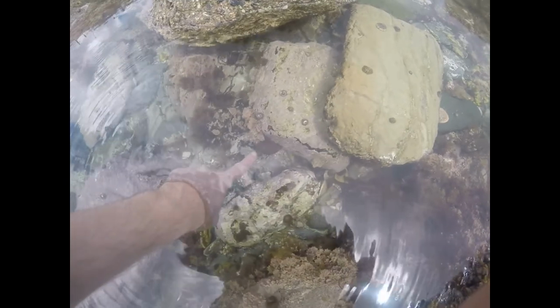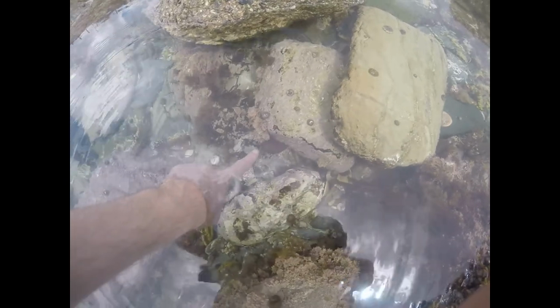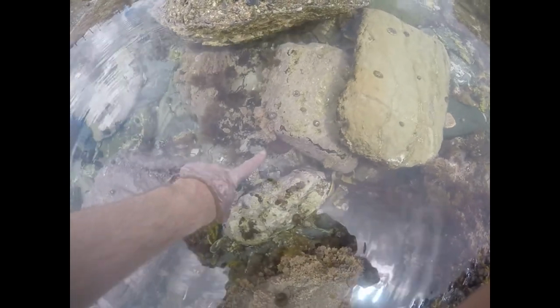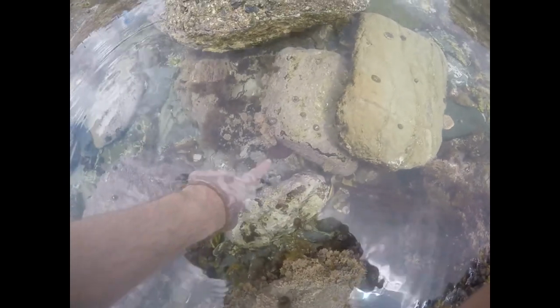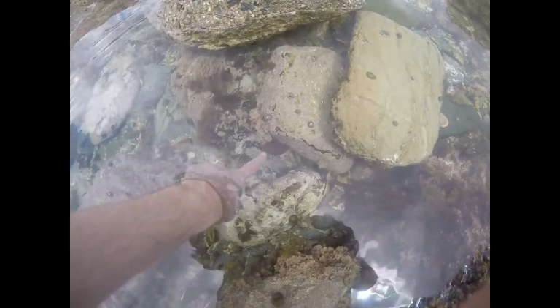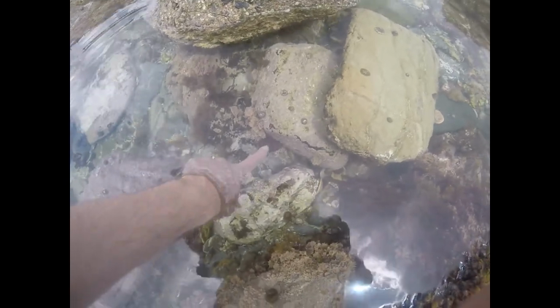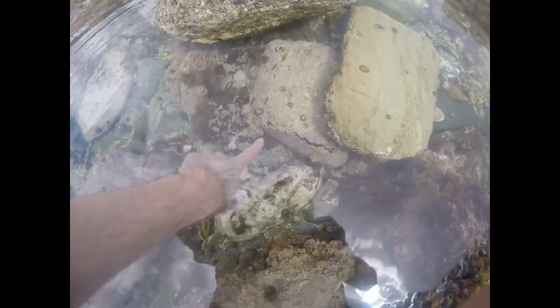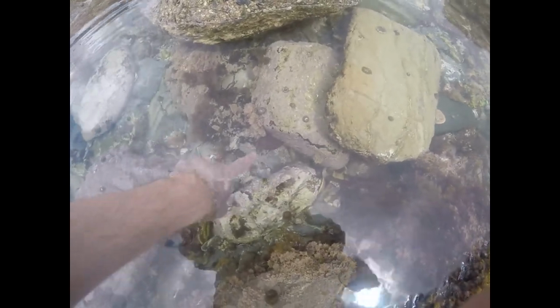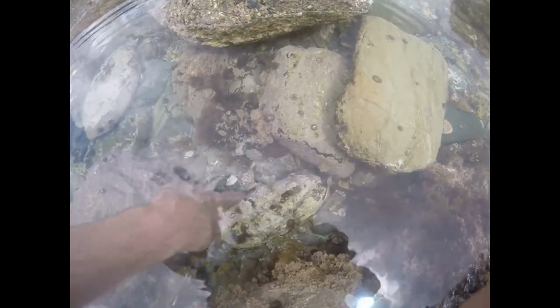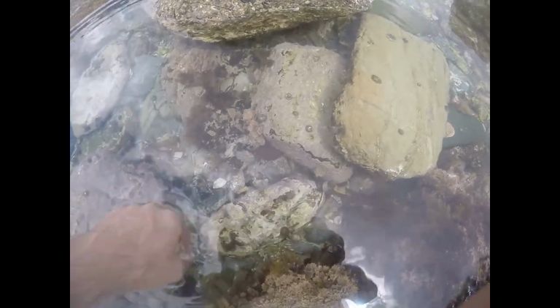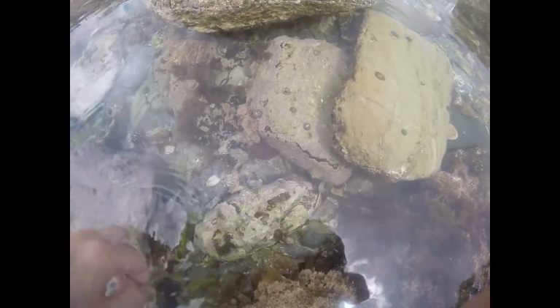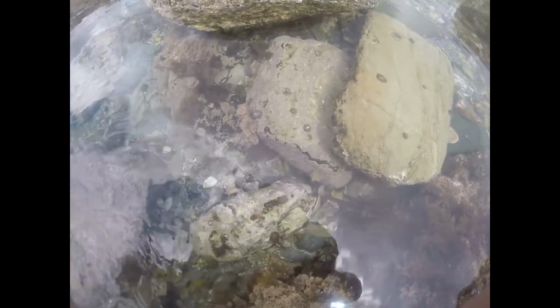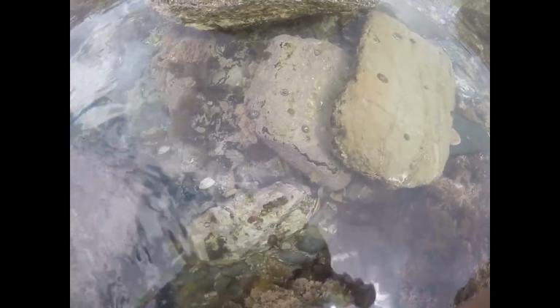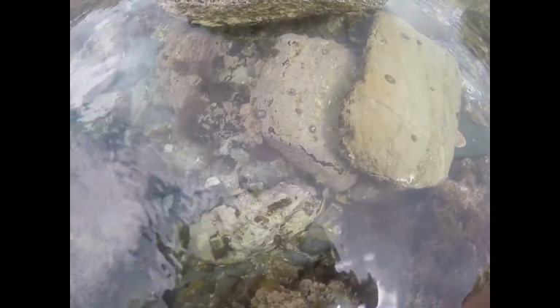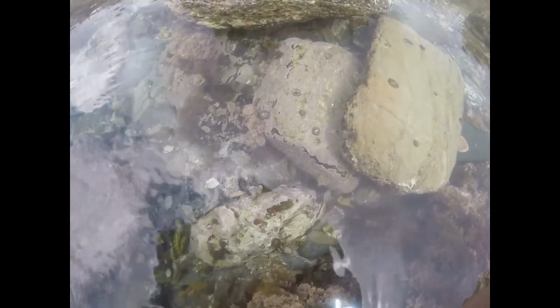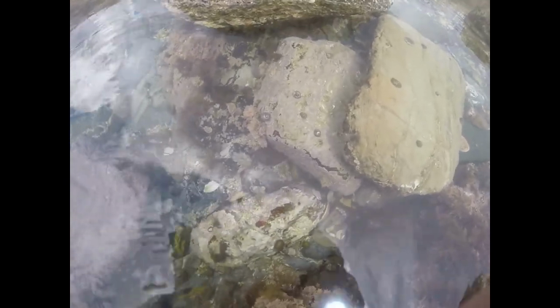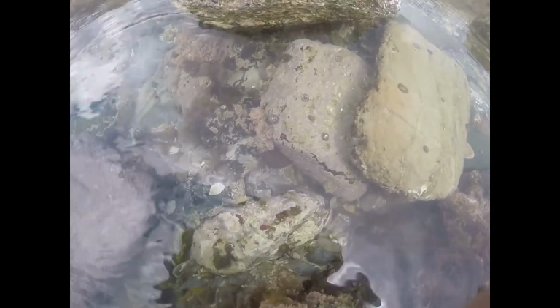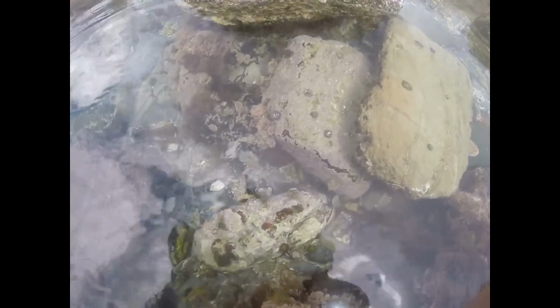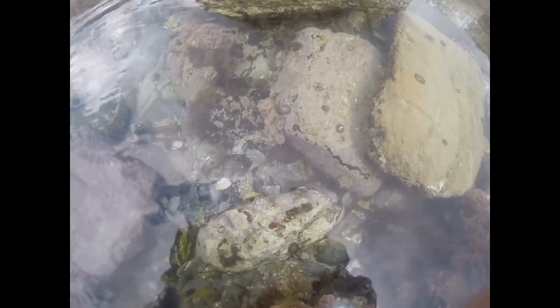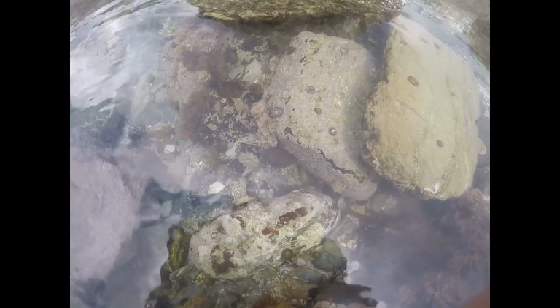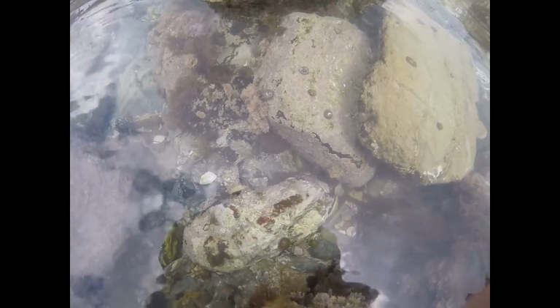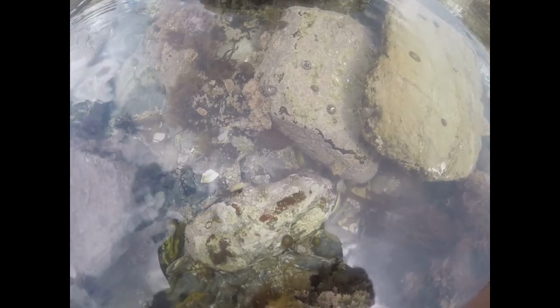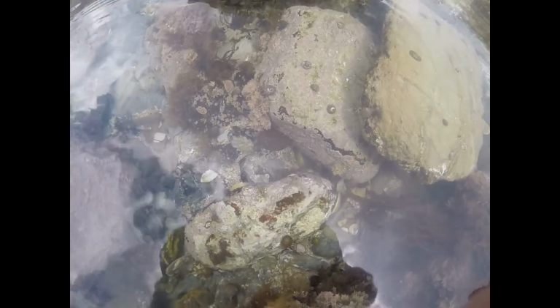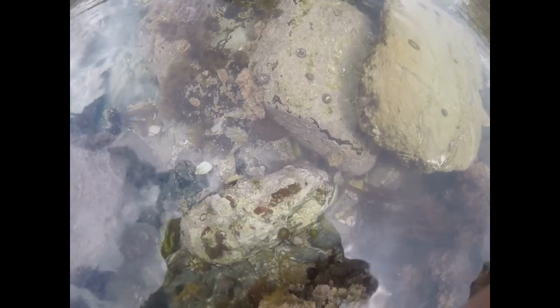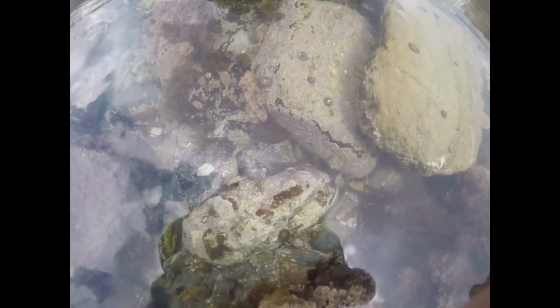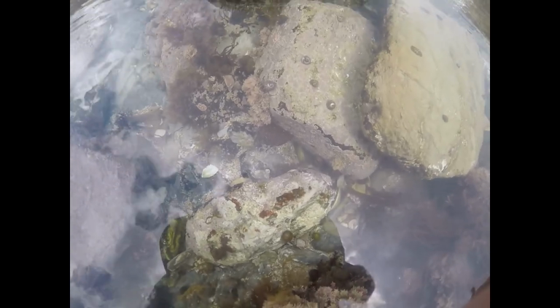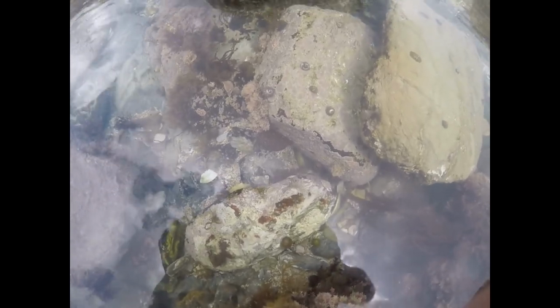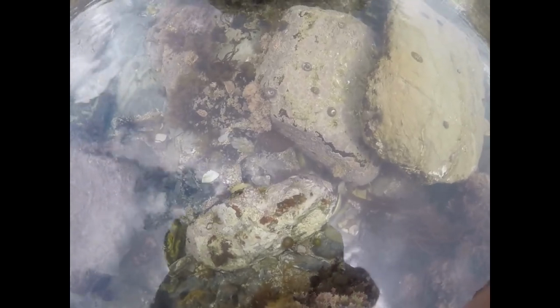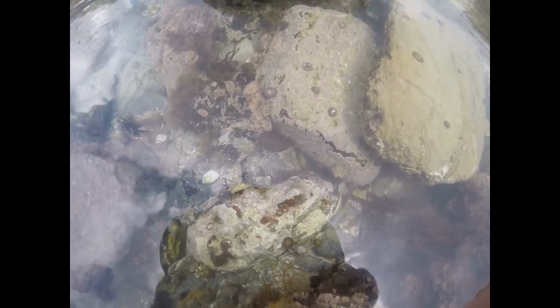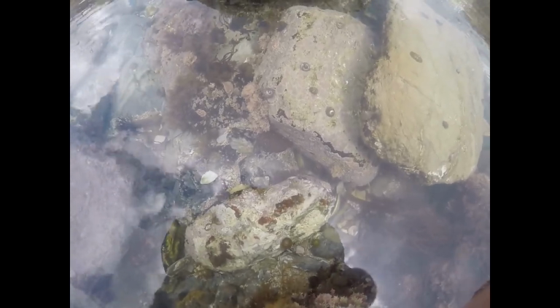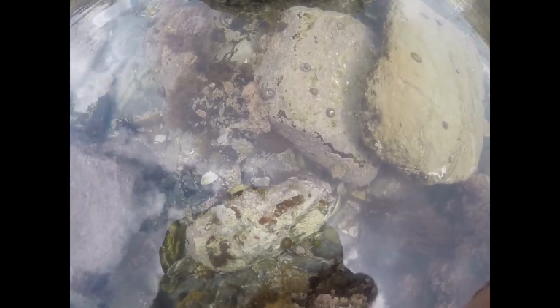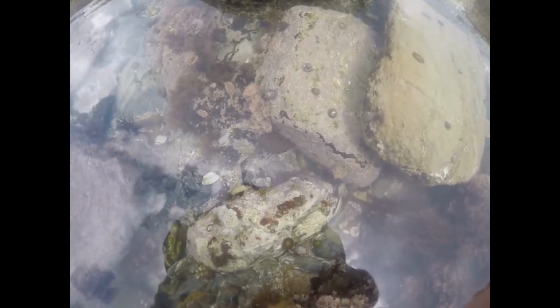Just down there we have a nice big strawberry anemone — it has beautifully big iridescently green spots.